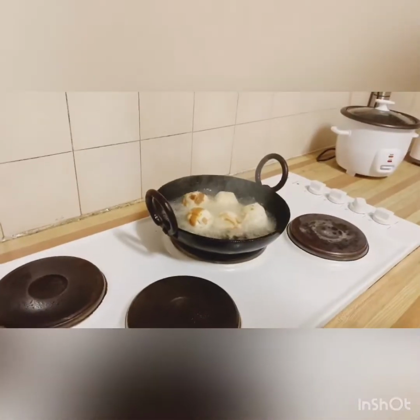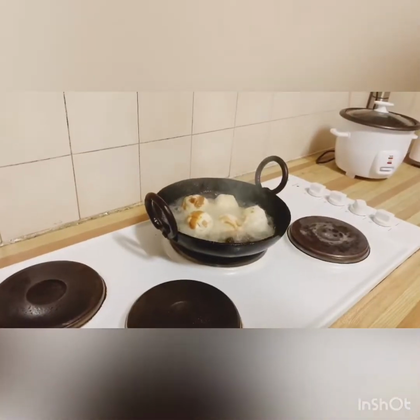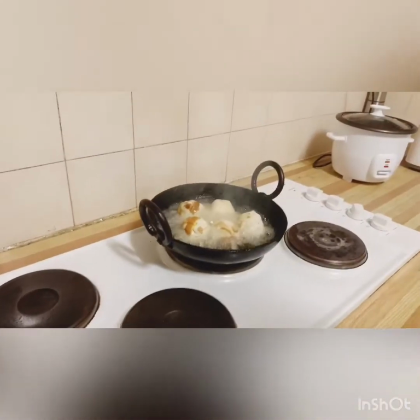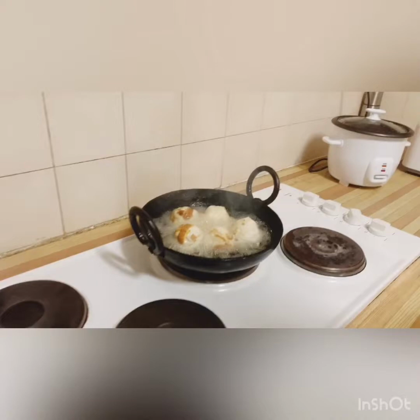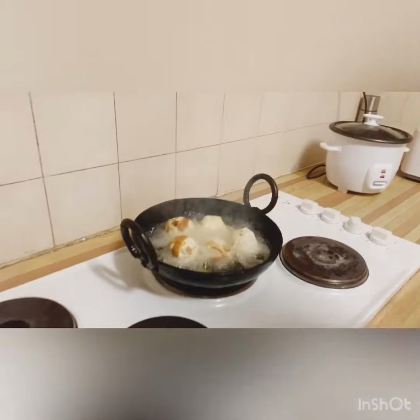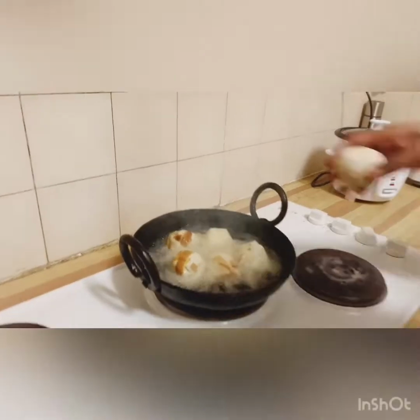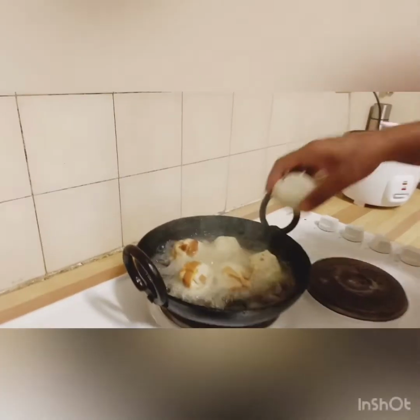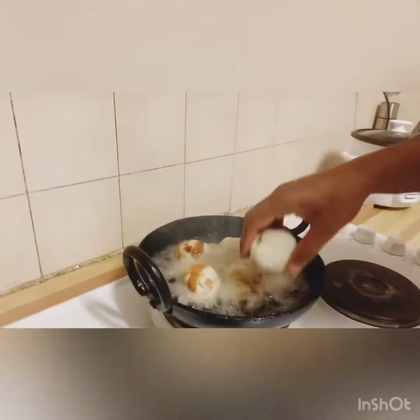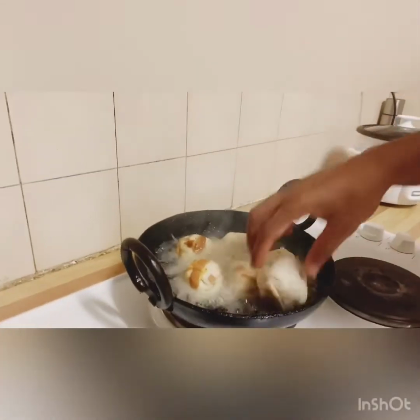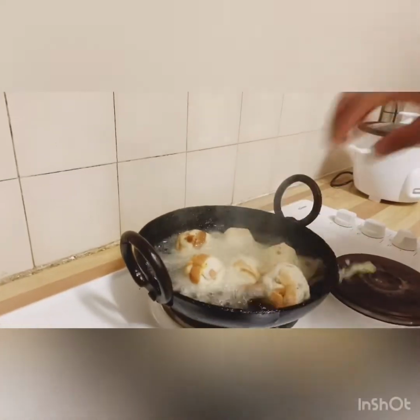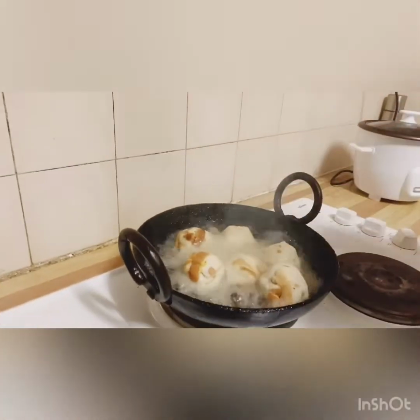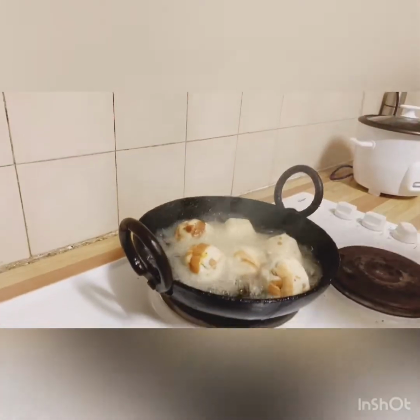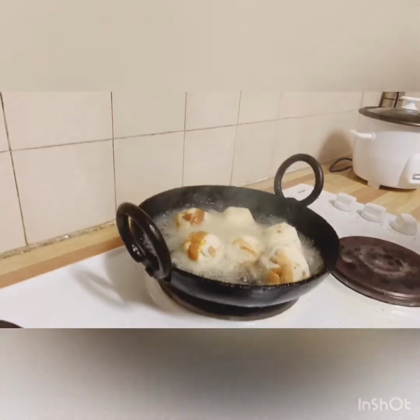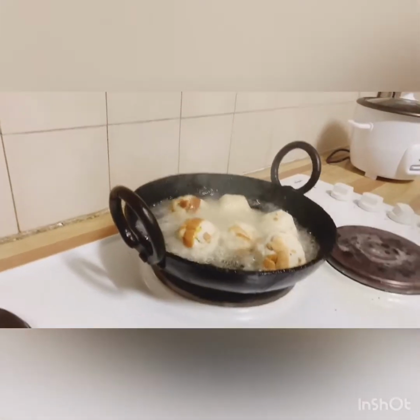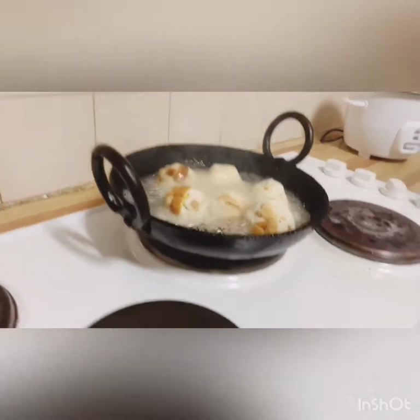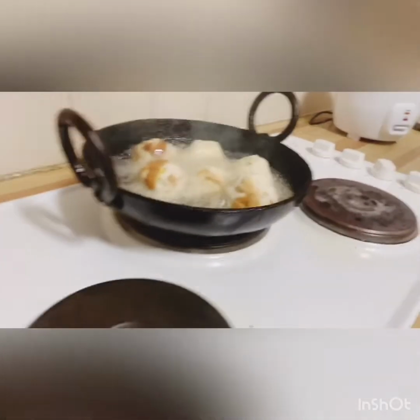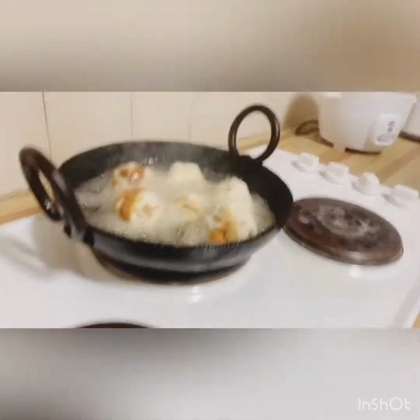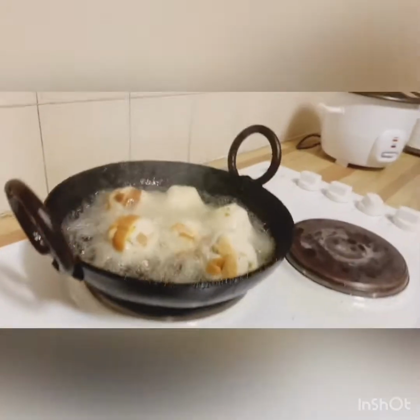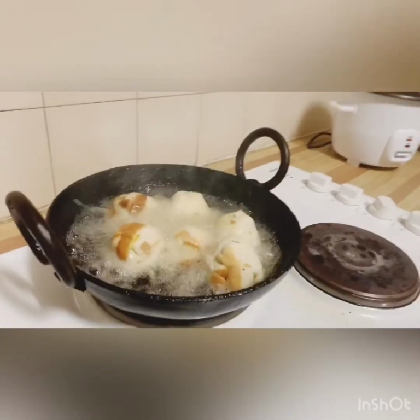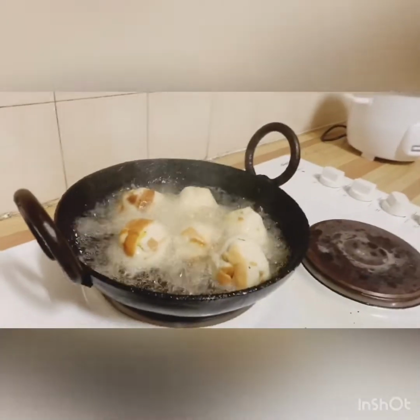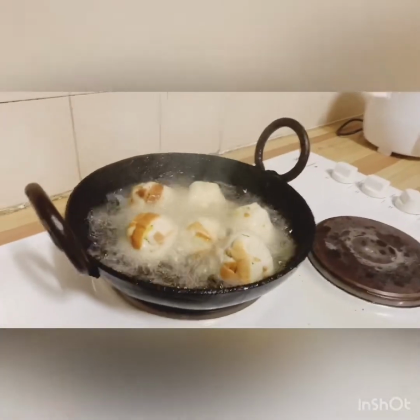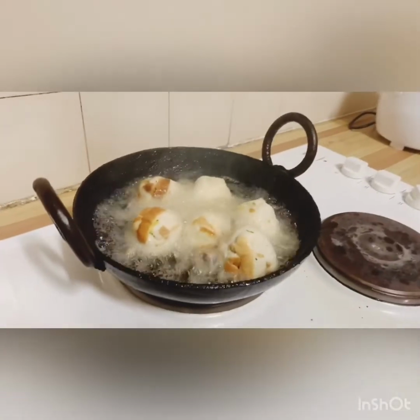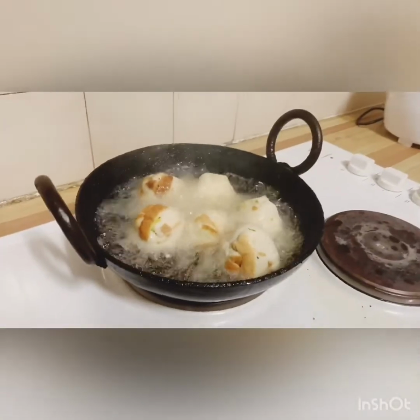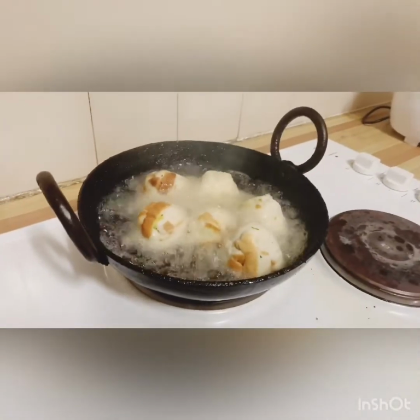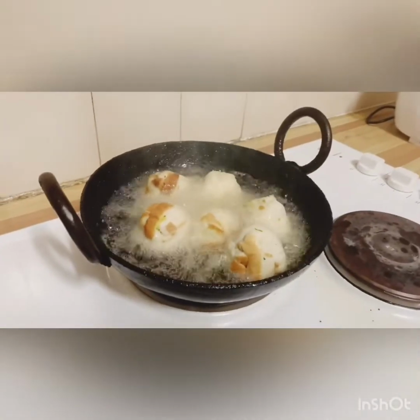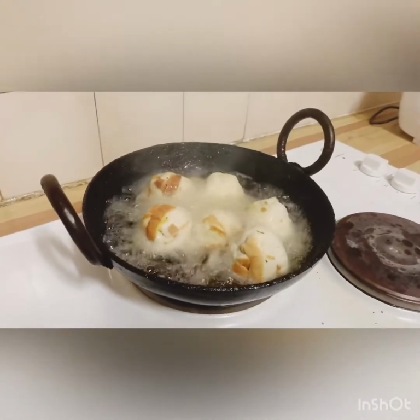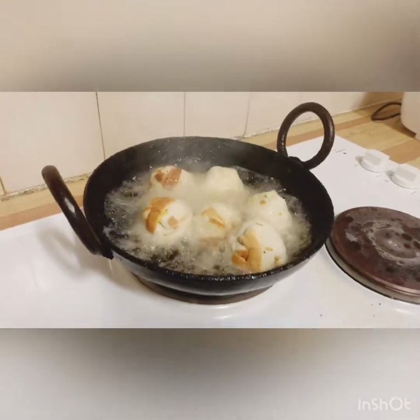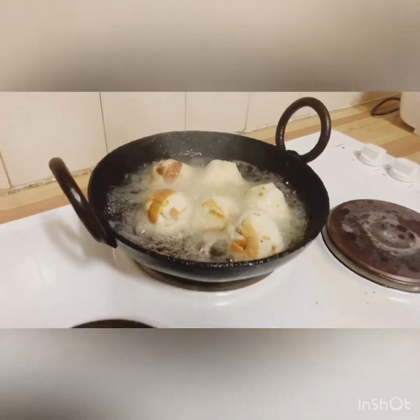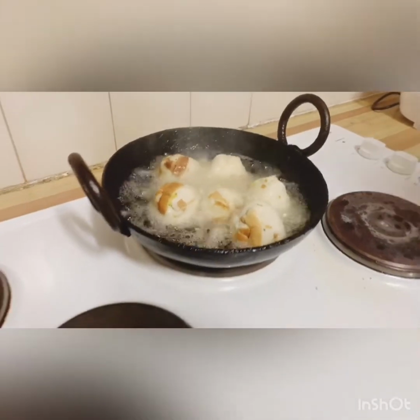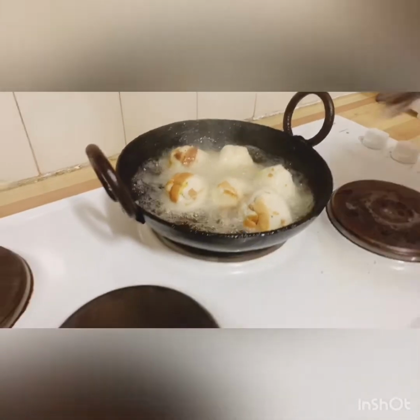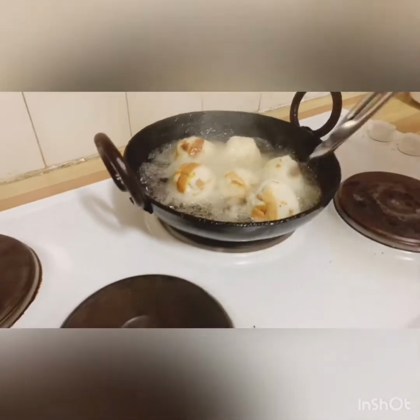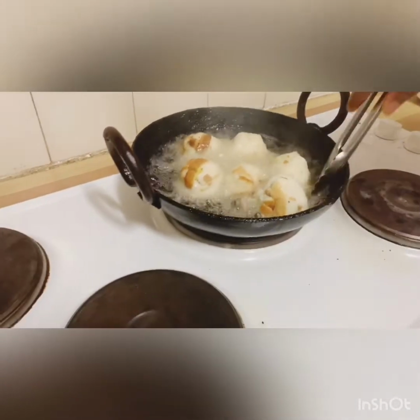Then it will make it hot. The pot is dry. What do you do? It is warm. All right, so we're going here.